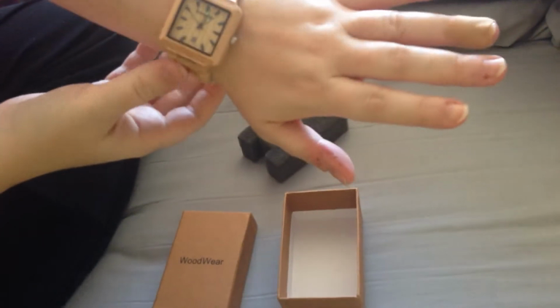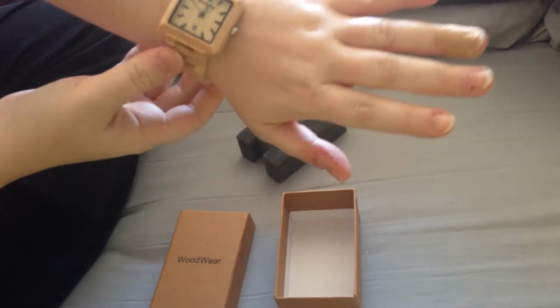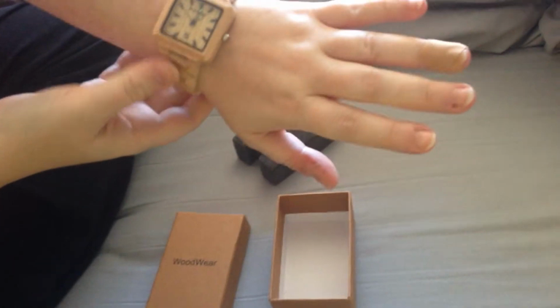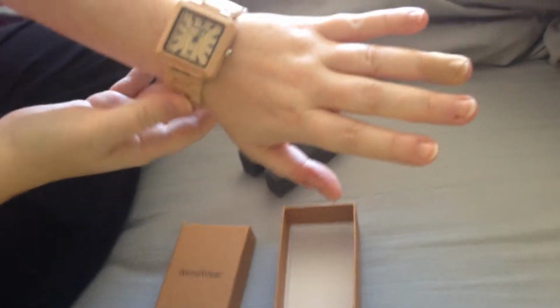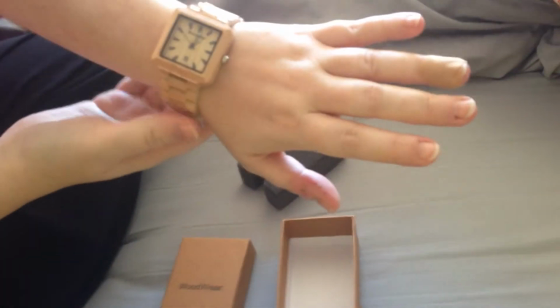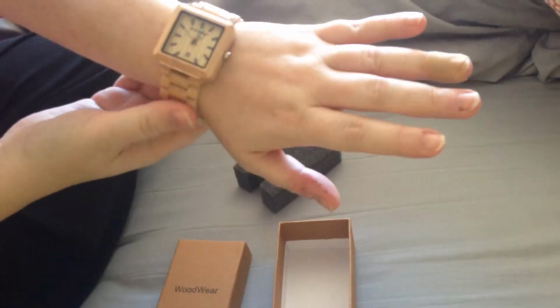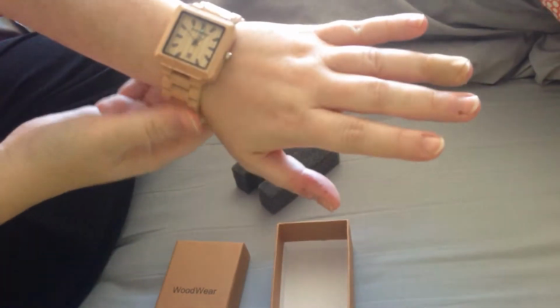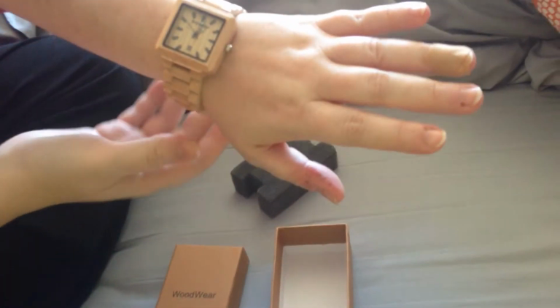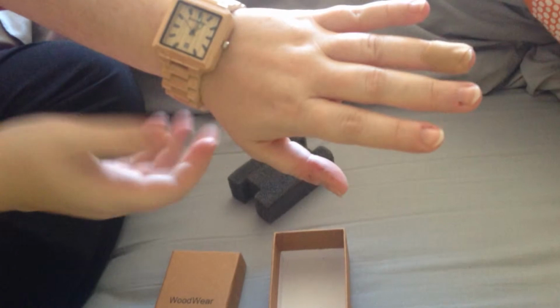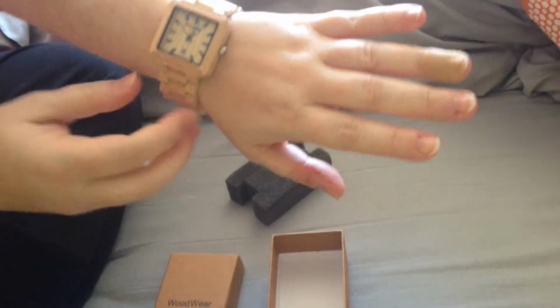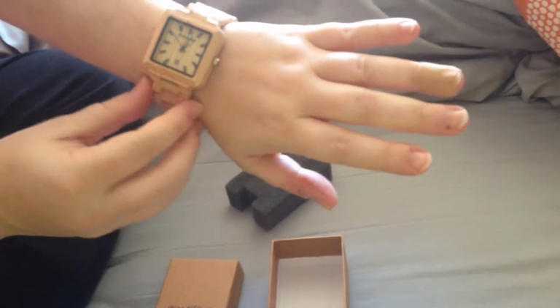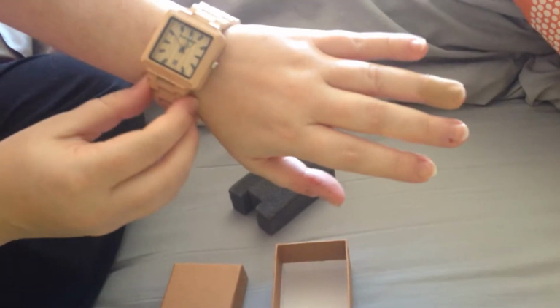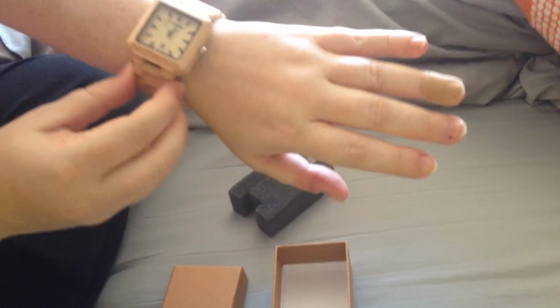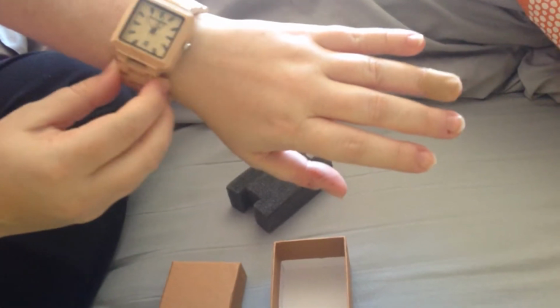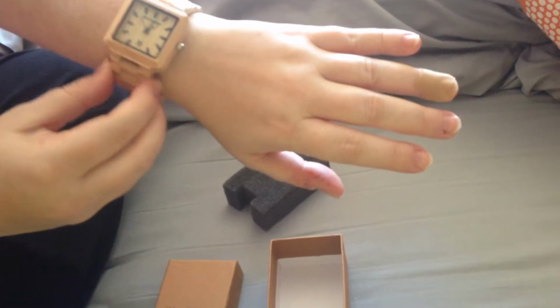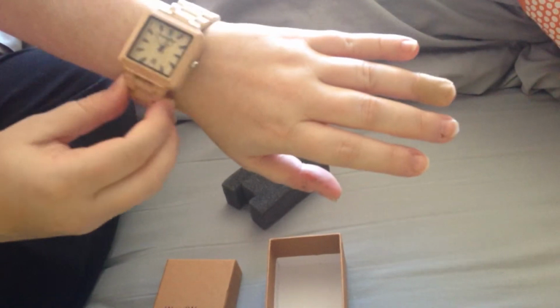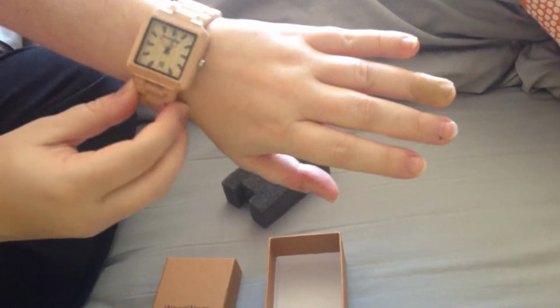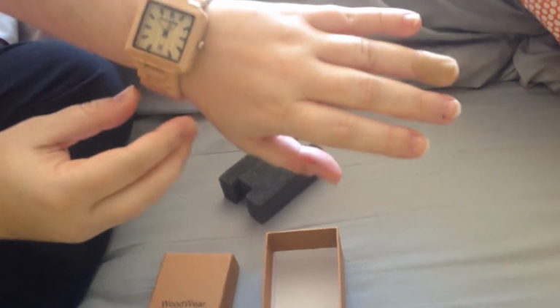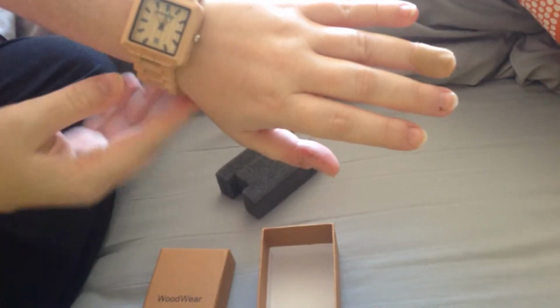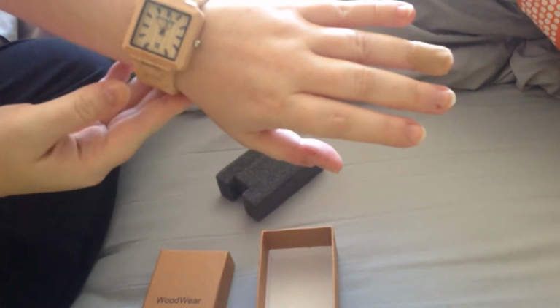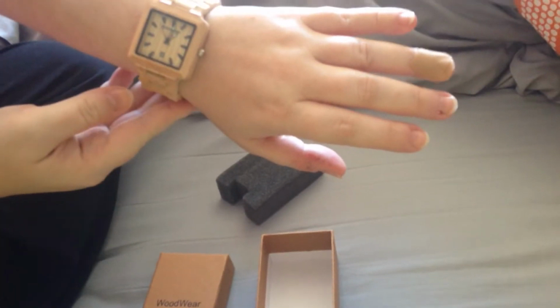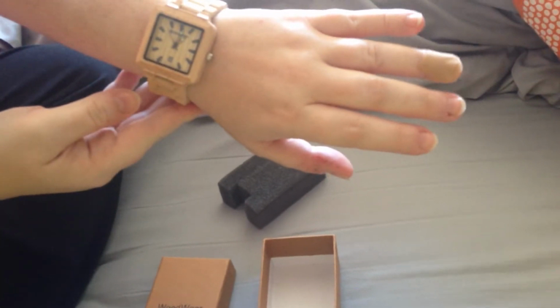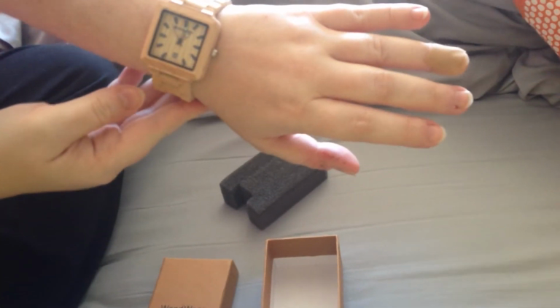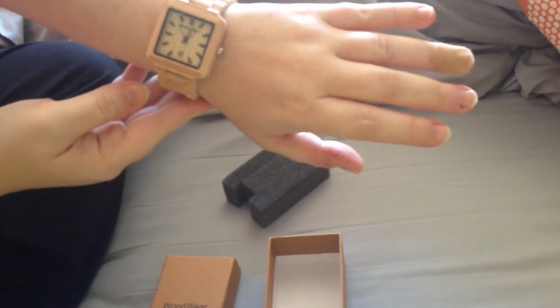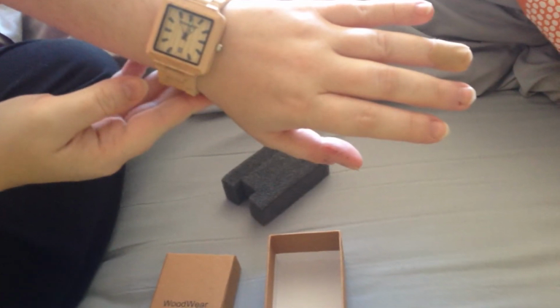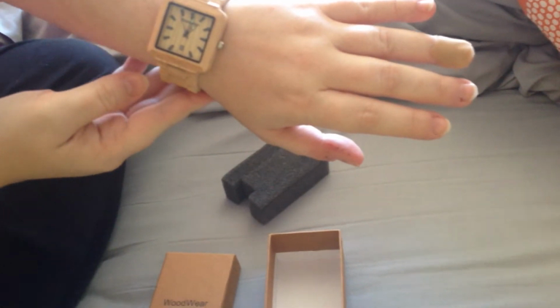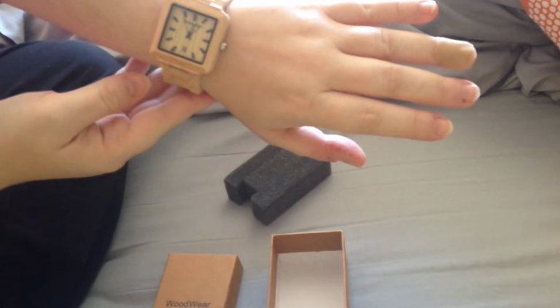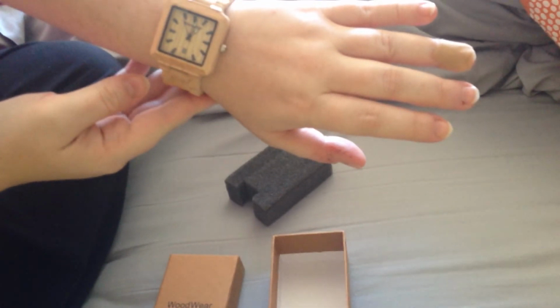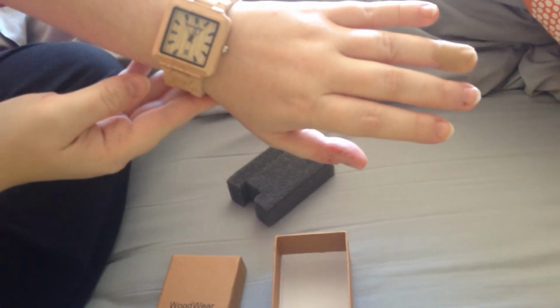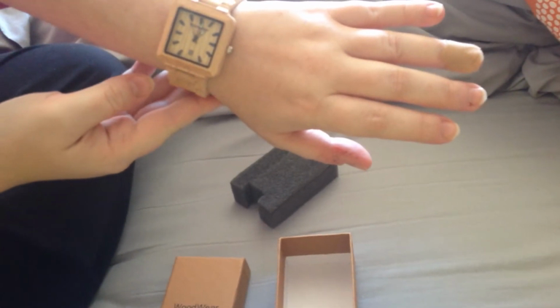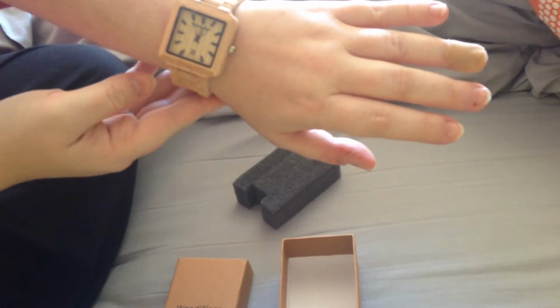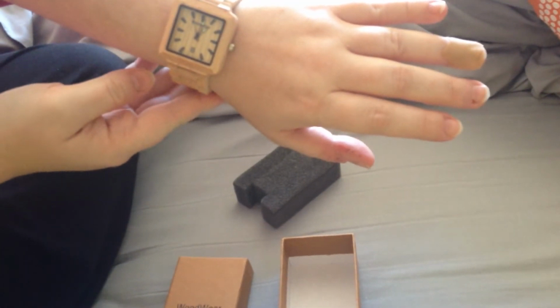This is my husband's watch, so it's a little bigger on me. But there we have it, Woodwear.